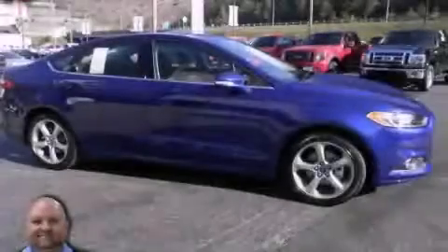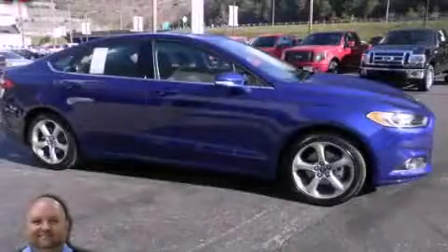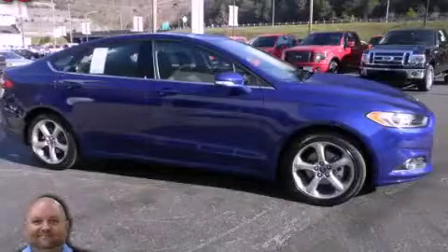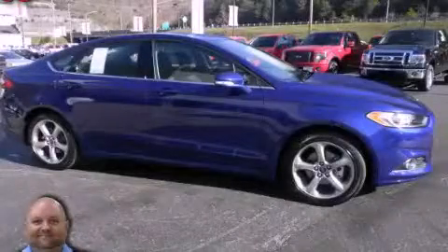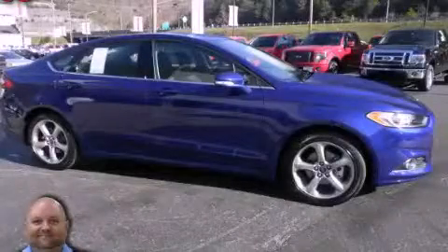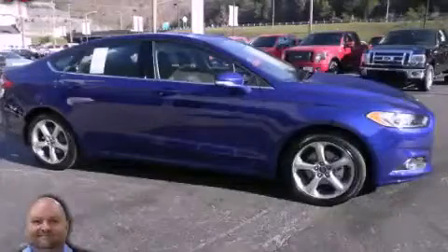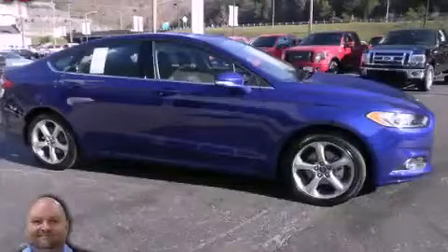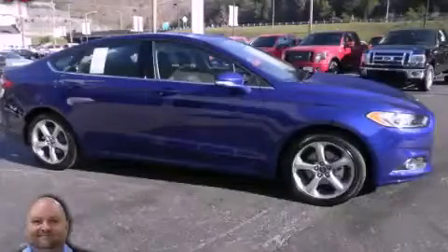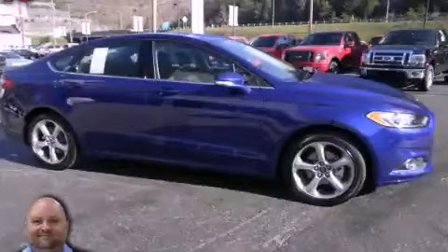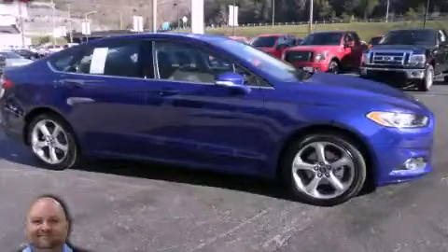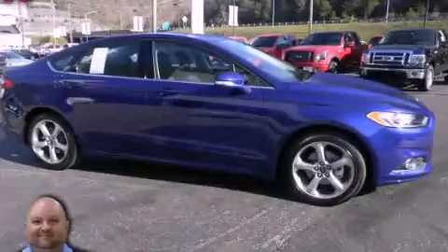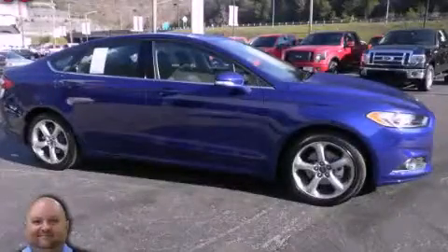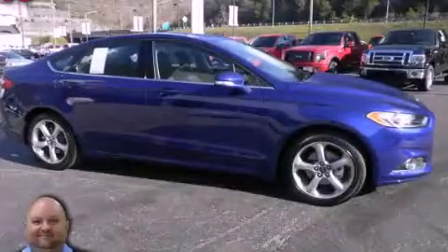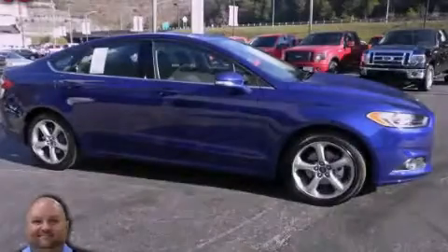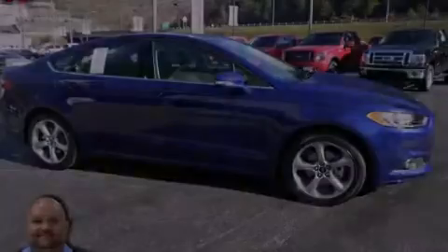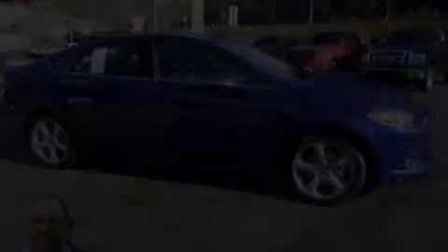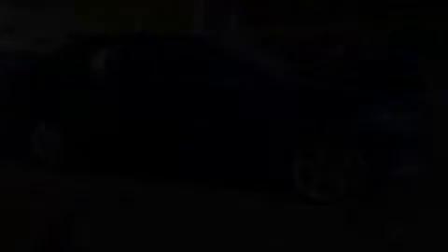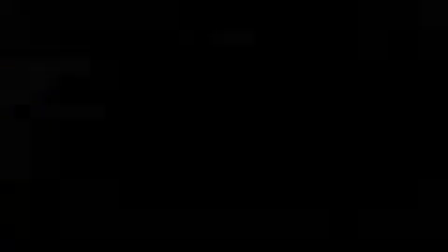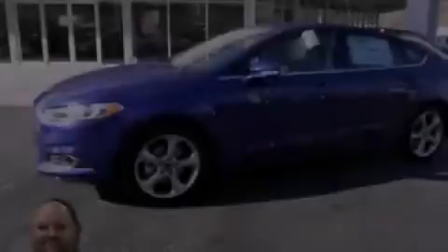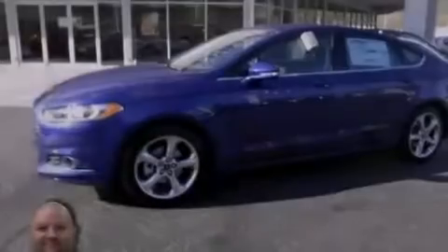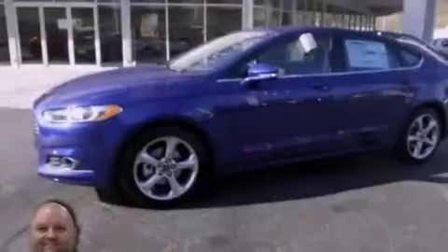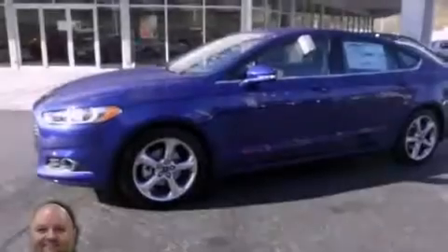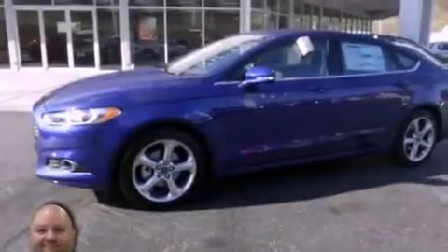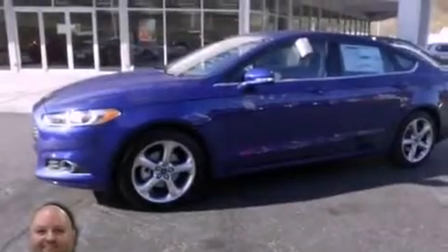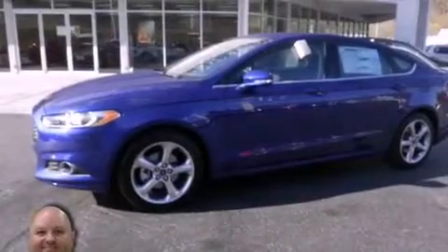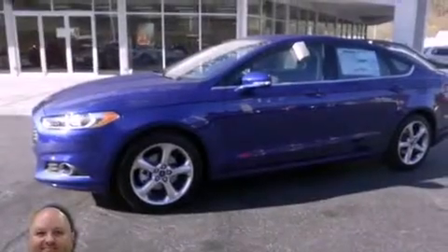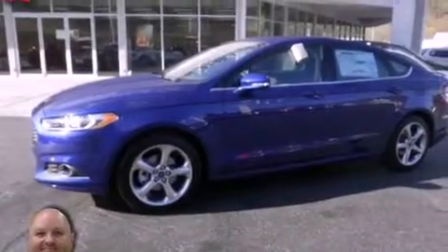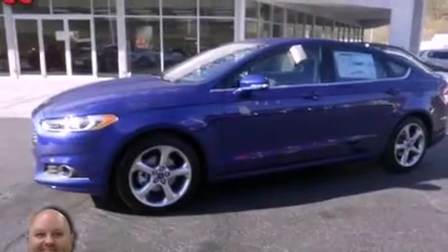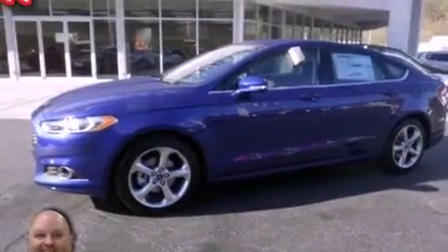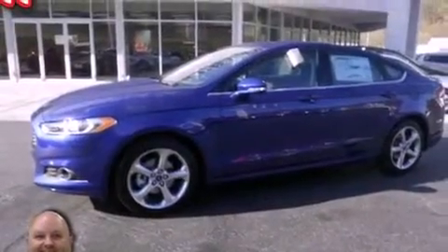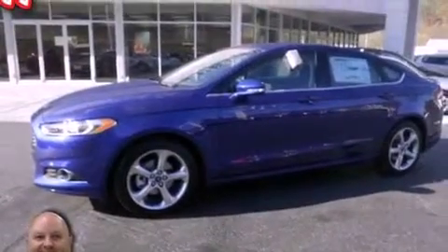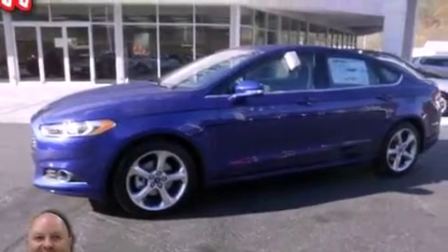This is a 2013 Ford Fusion. It has a 1.6-liter four-cylinder engine and an automatic transmission.